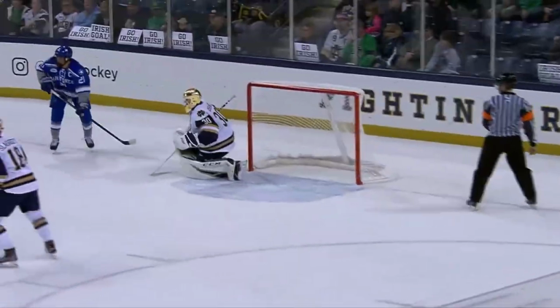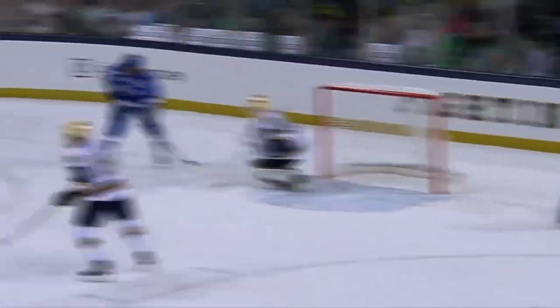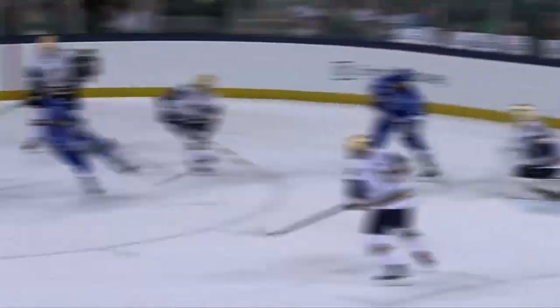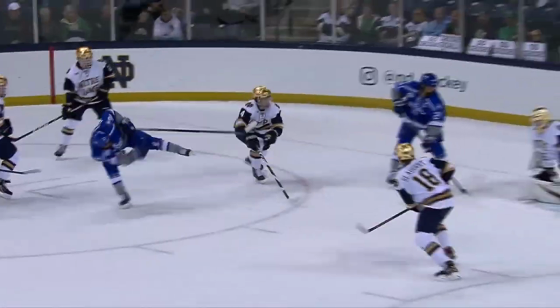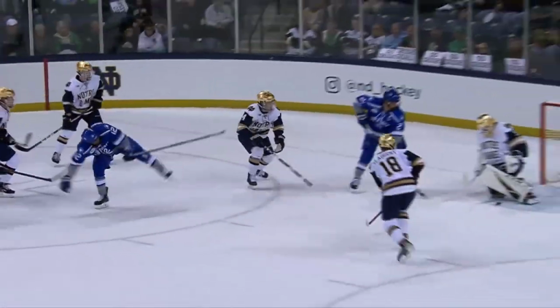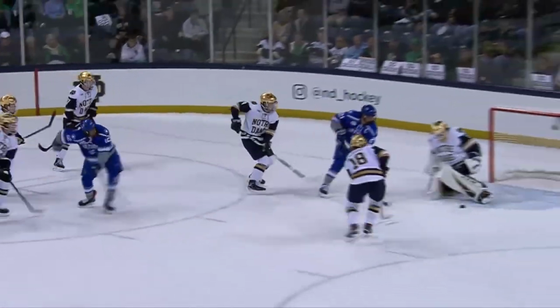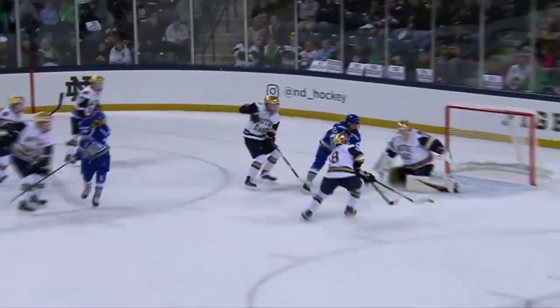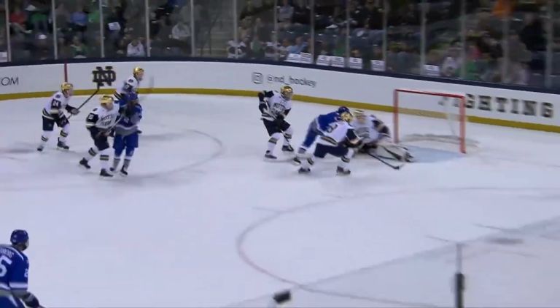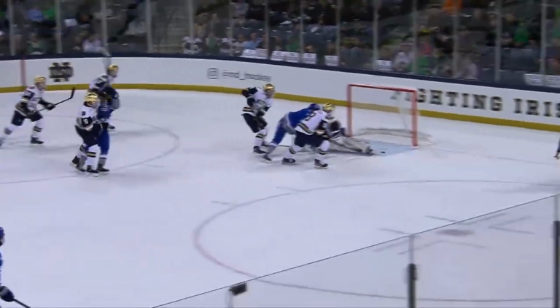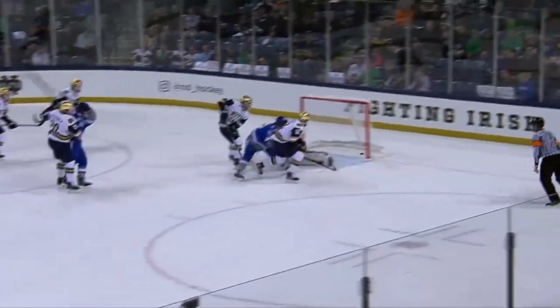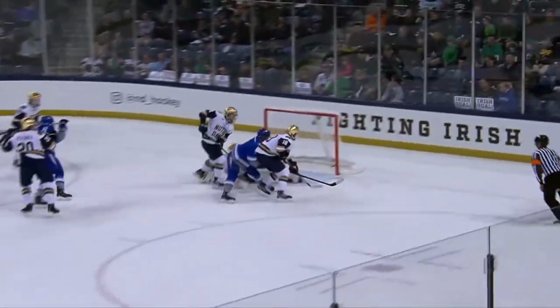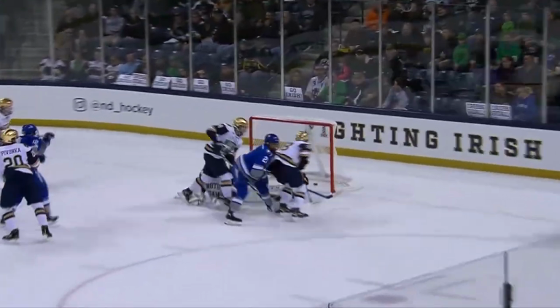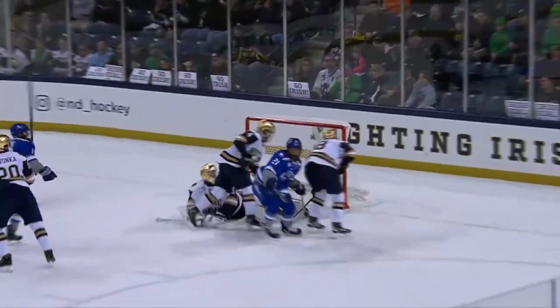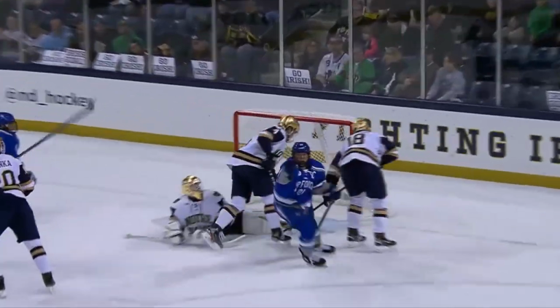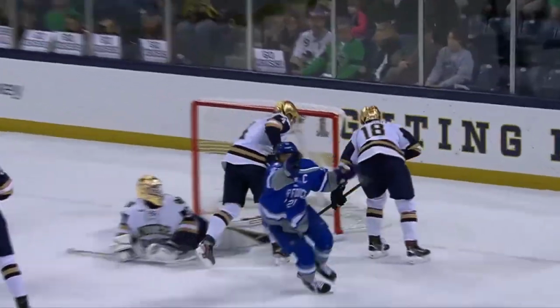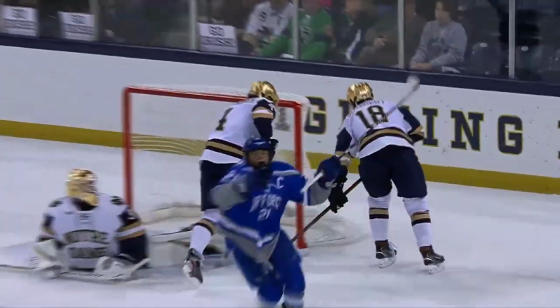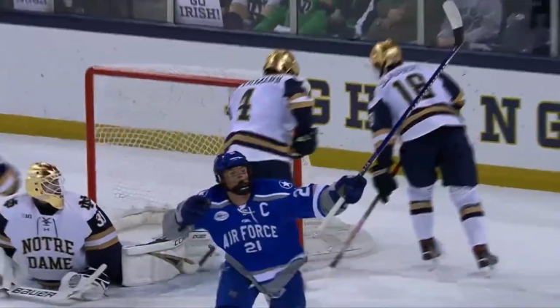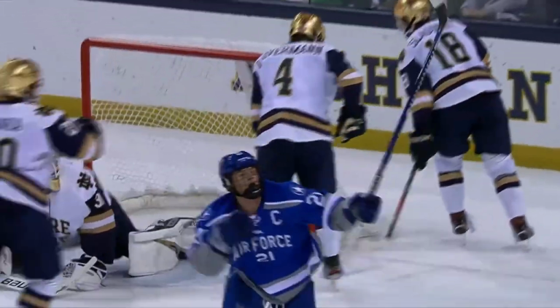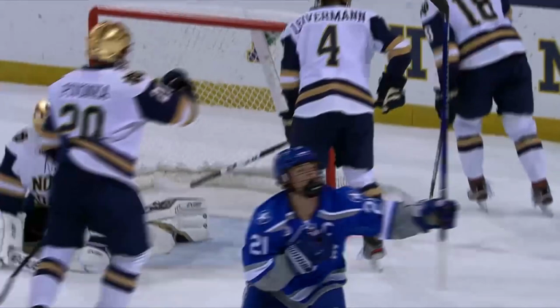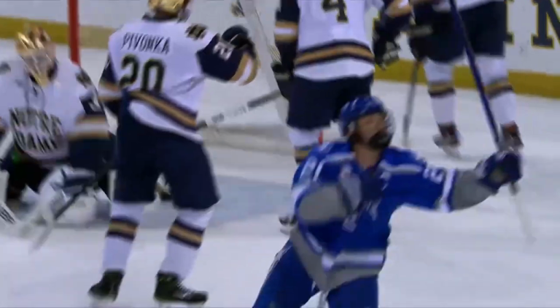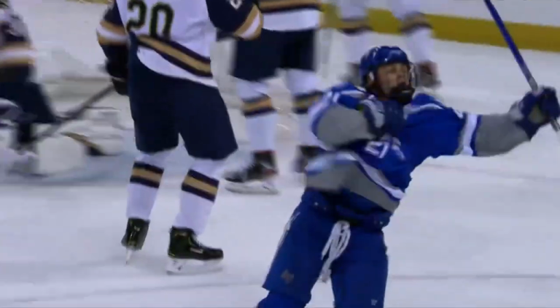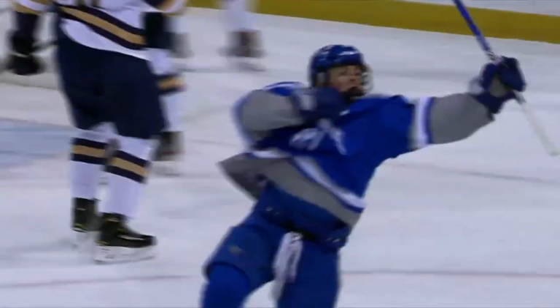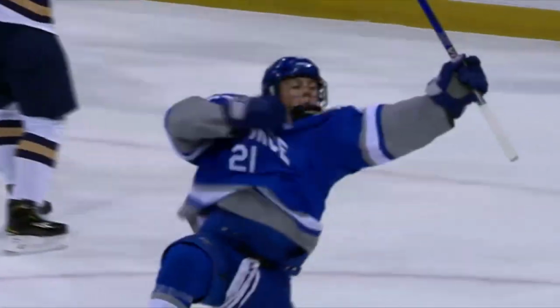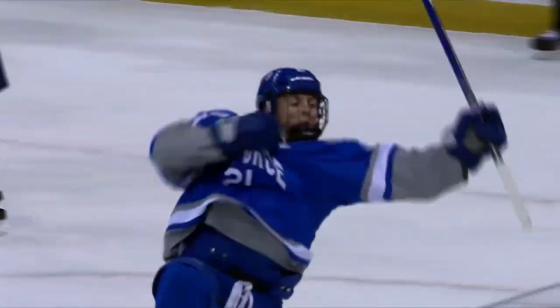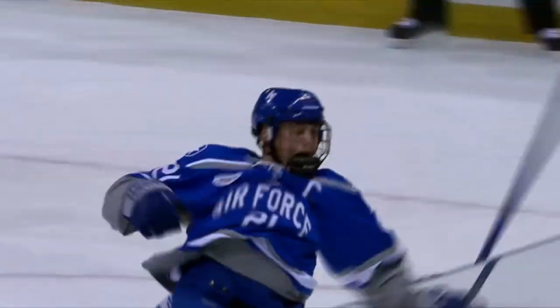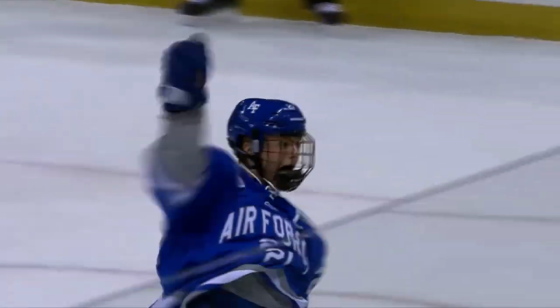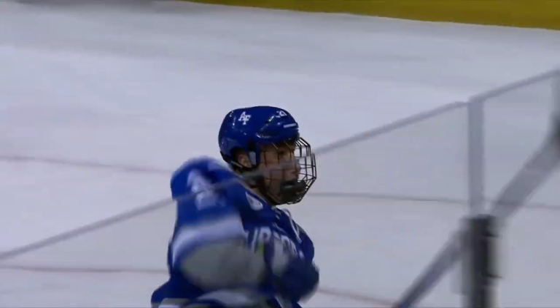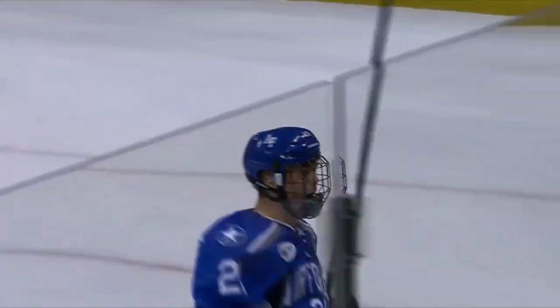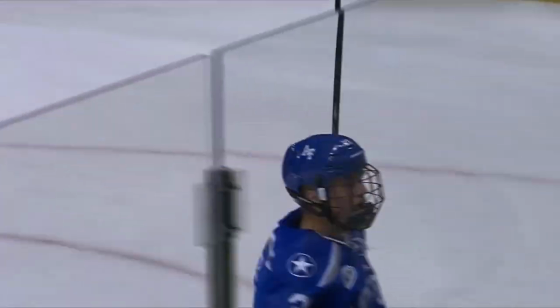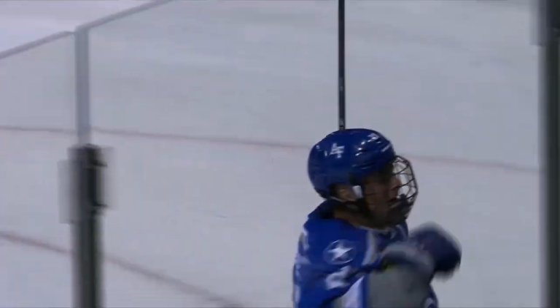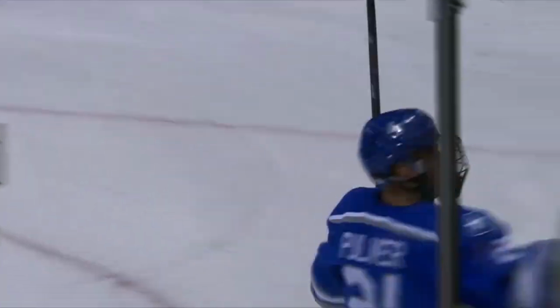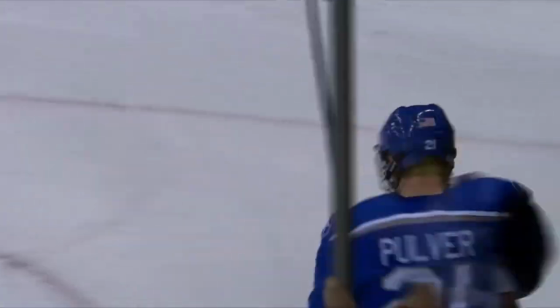Shot blocked, it comes out, rebound, put back, goal, Air Force — that's two.